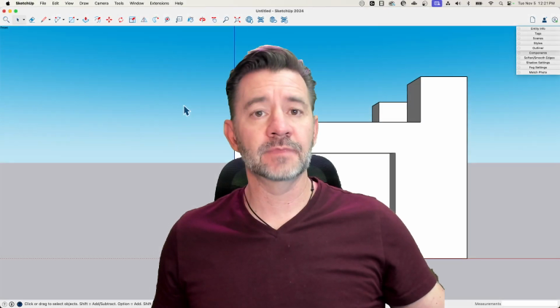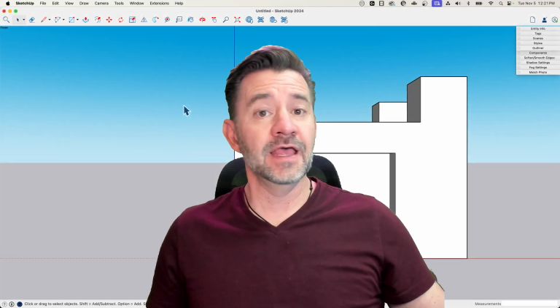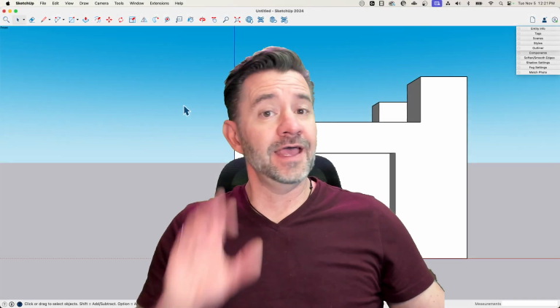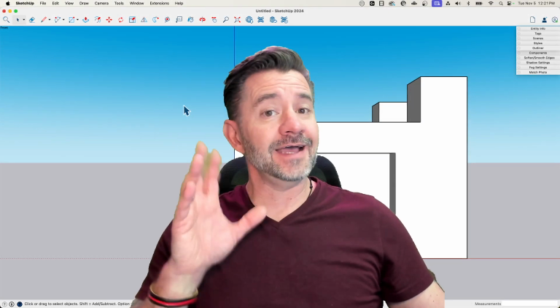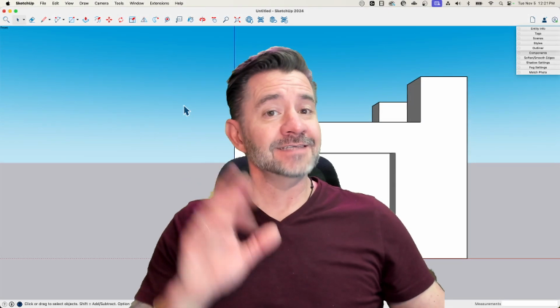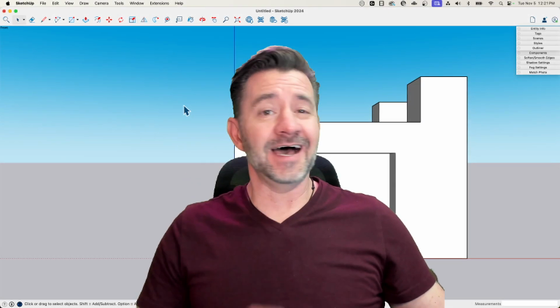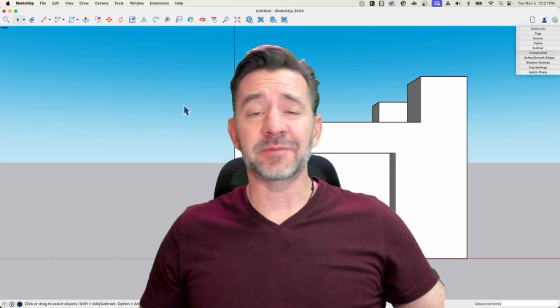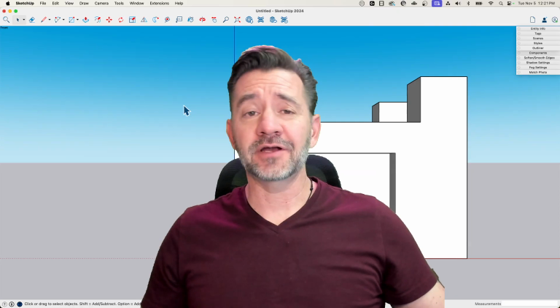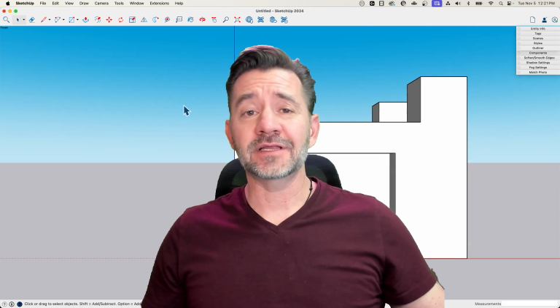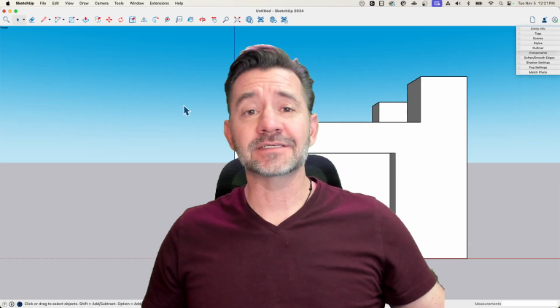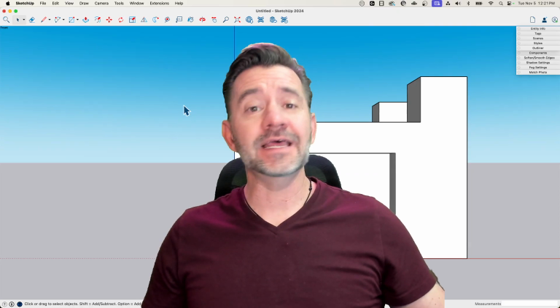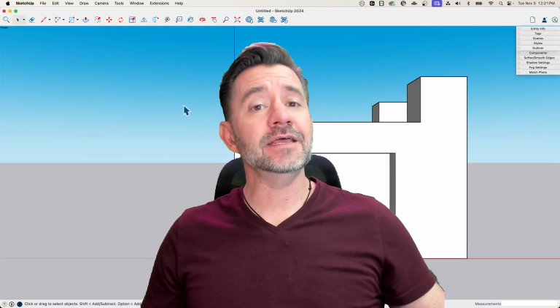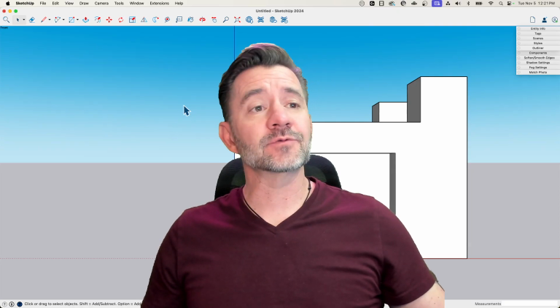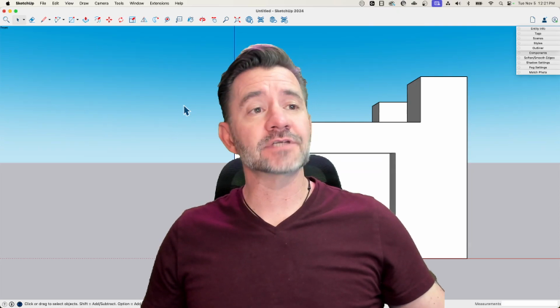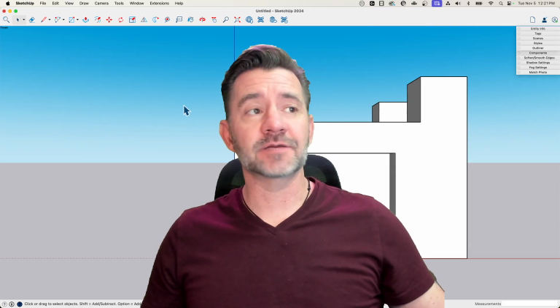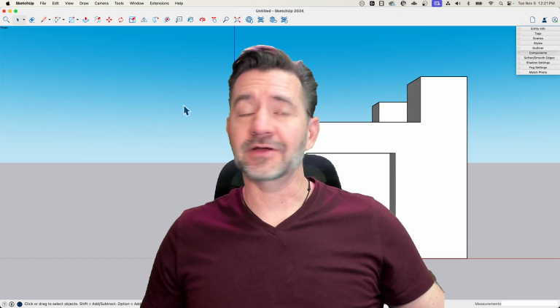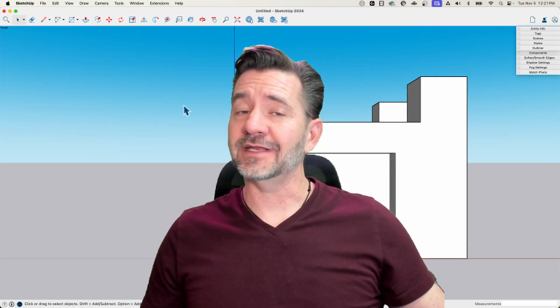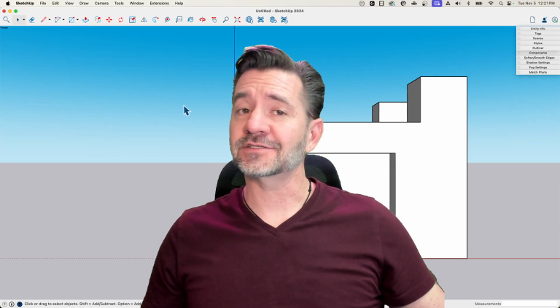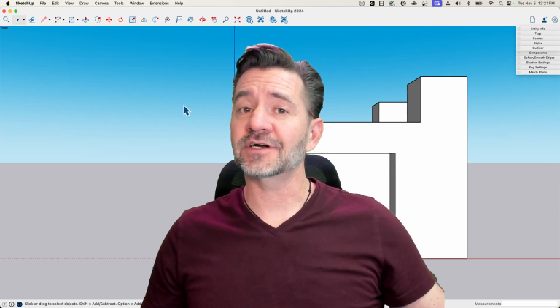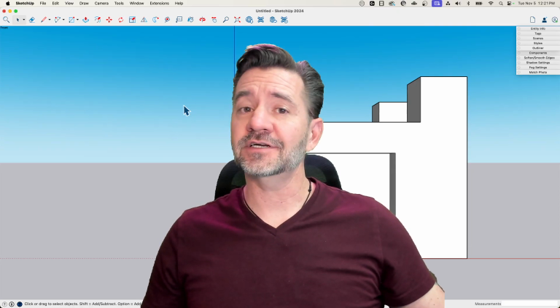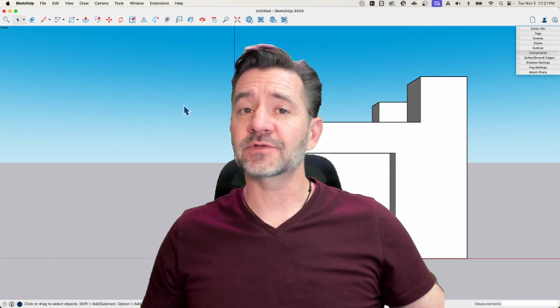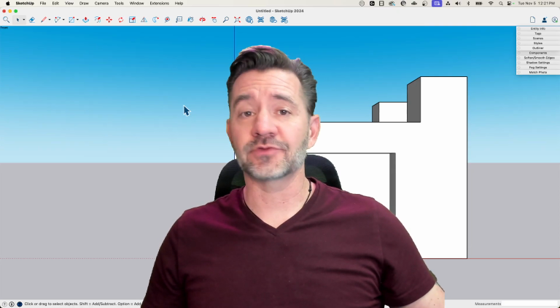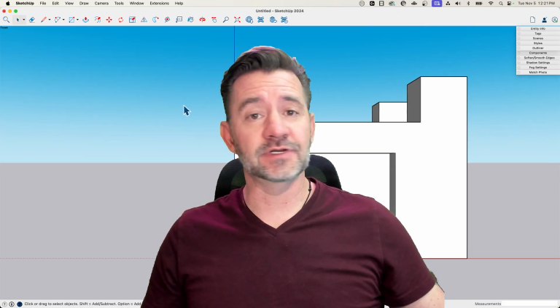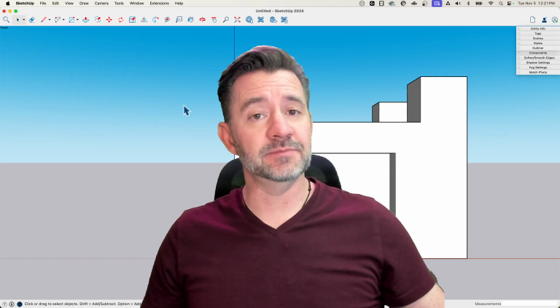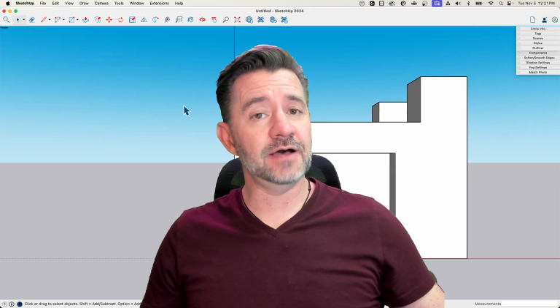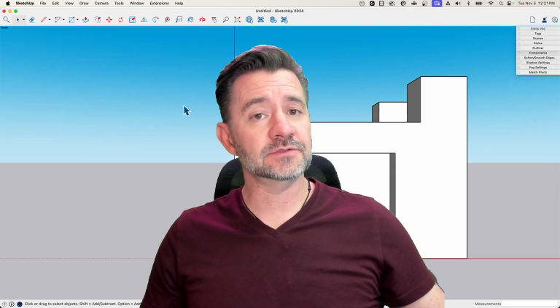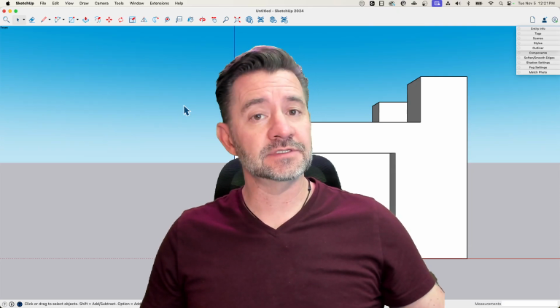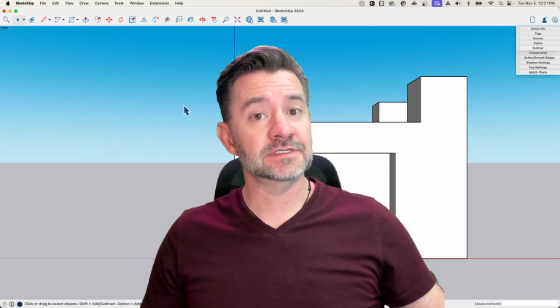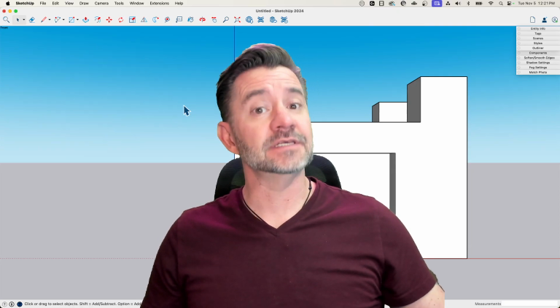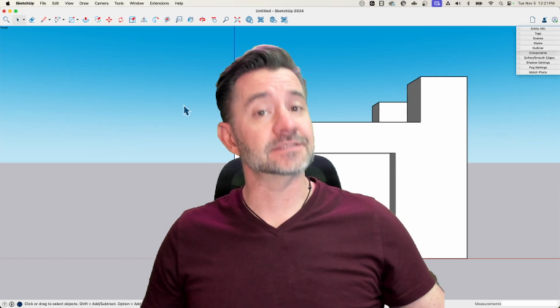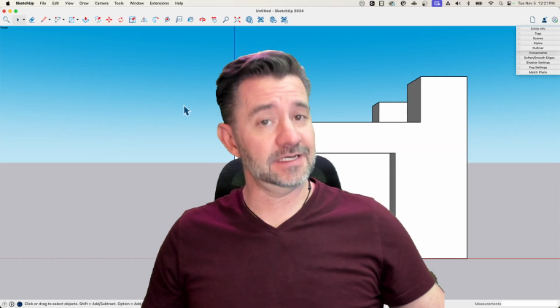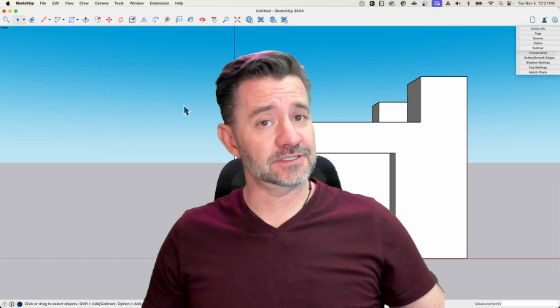Hey guys, I'm Aaron, and today we're going to talk about getting started with a 3D mouse in SketchUp.